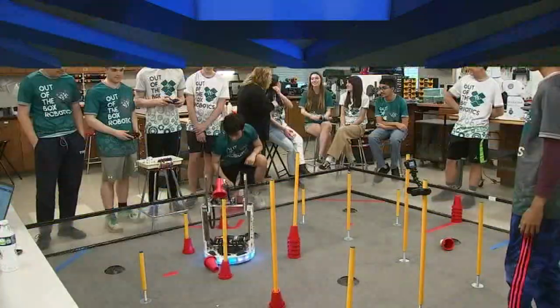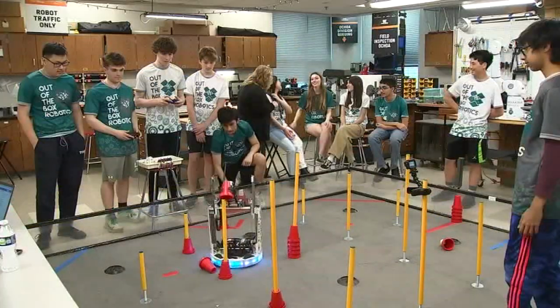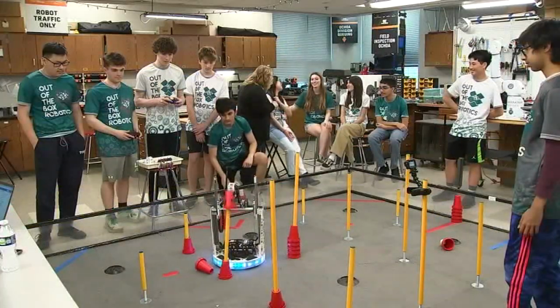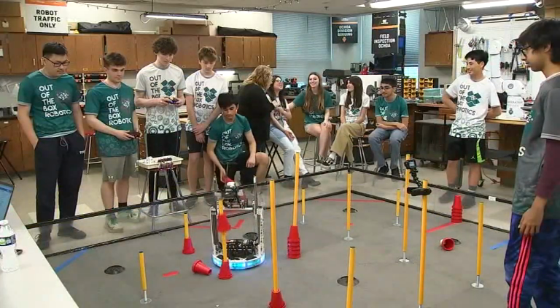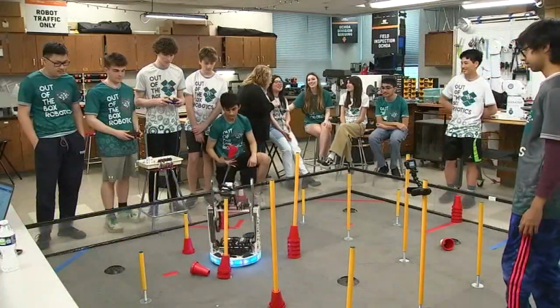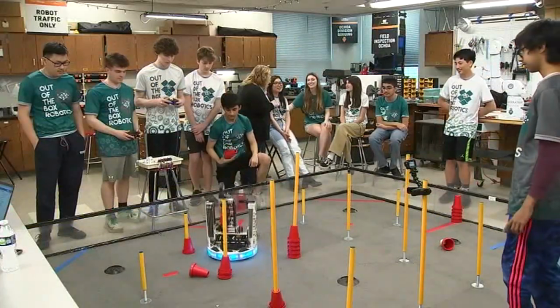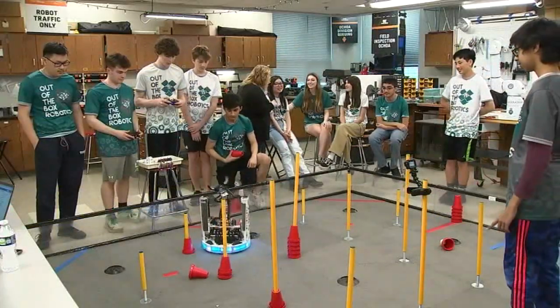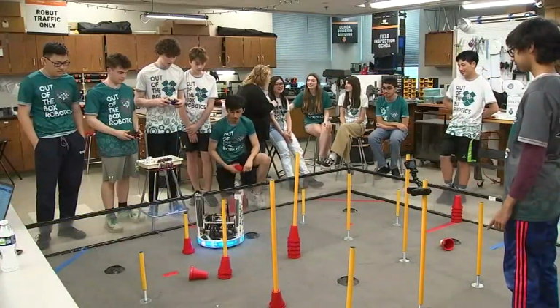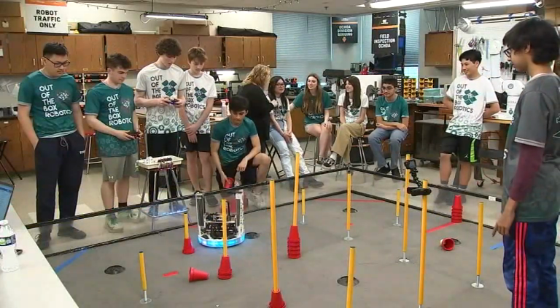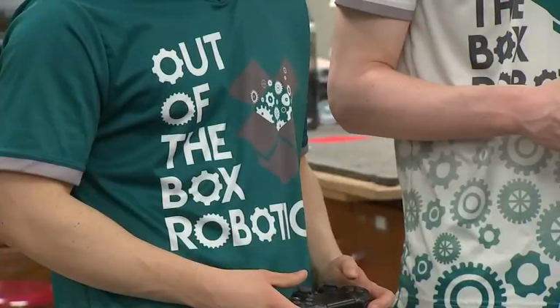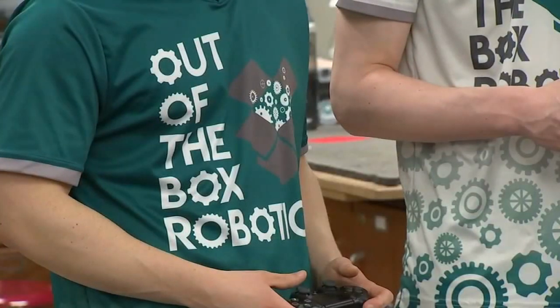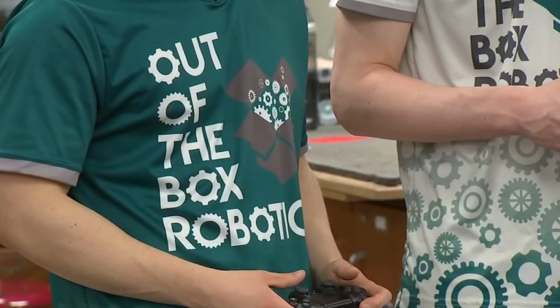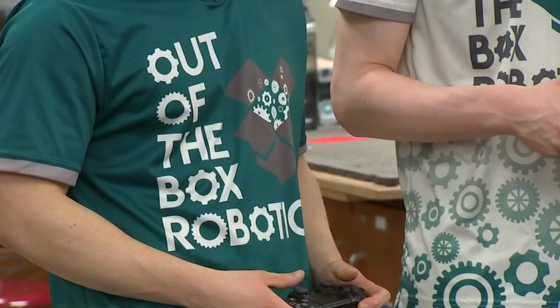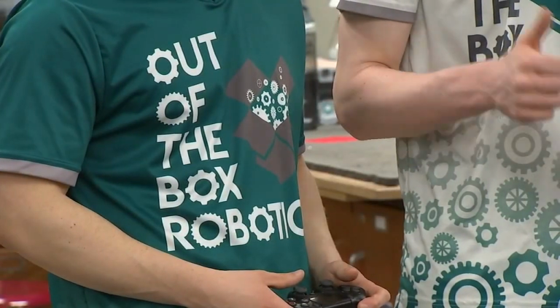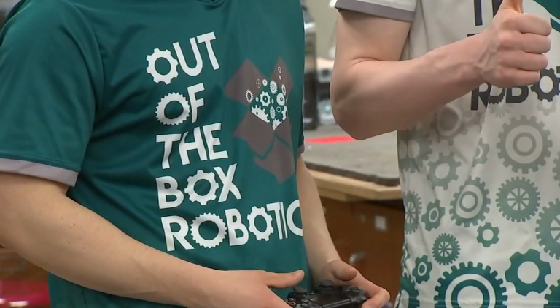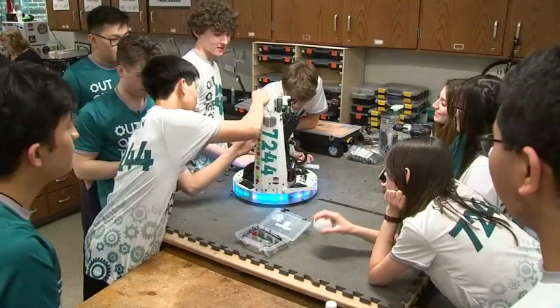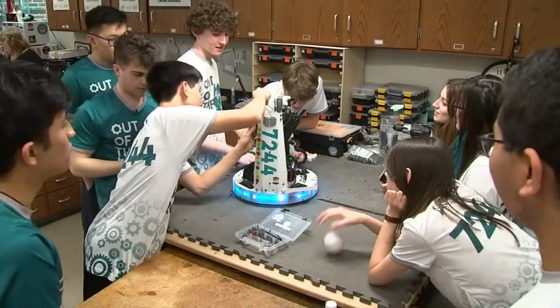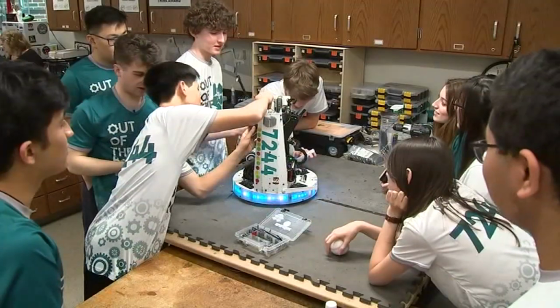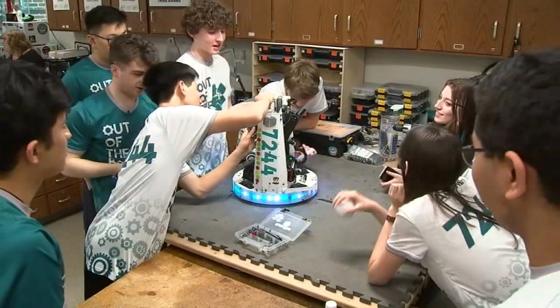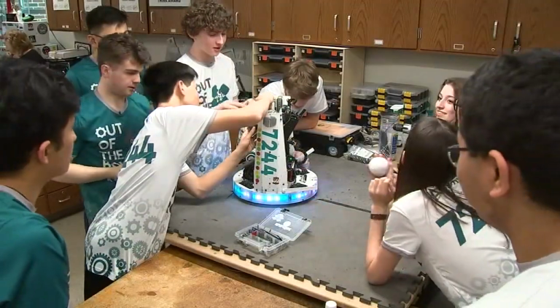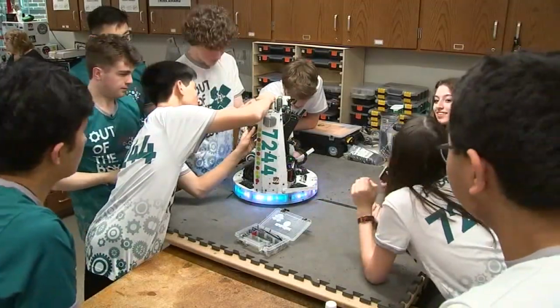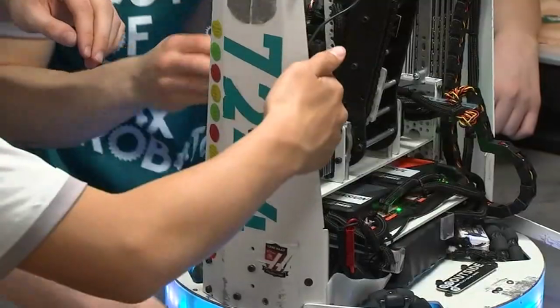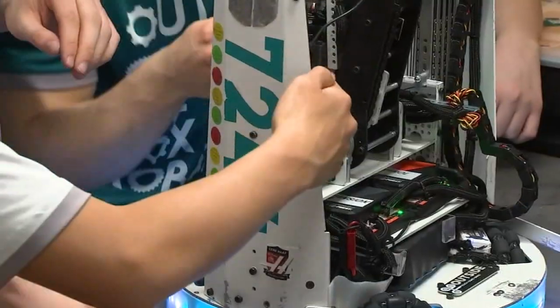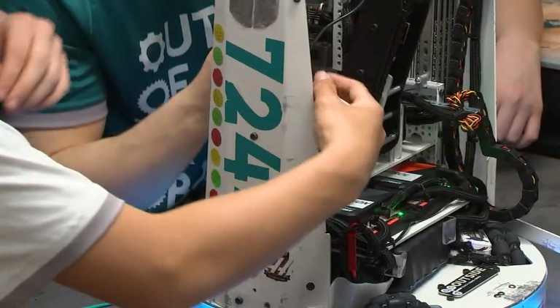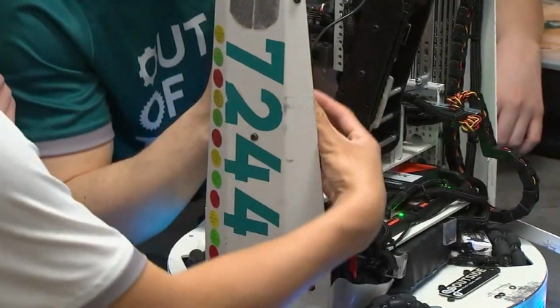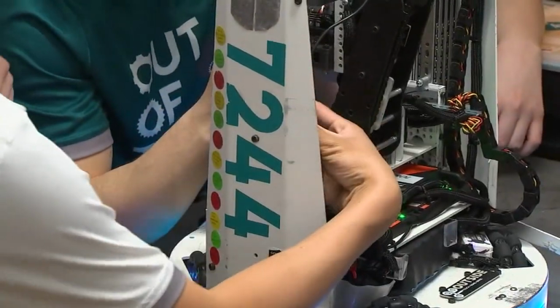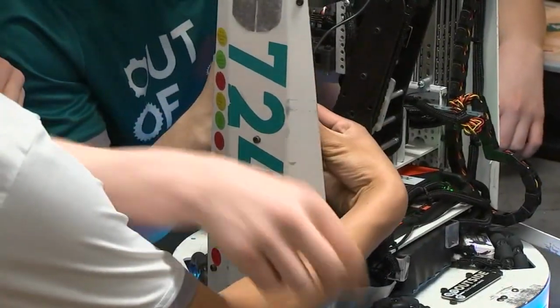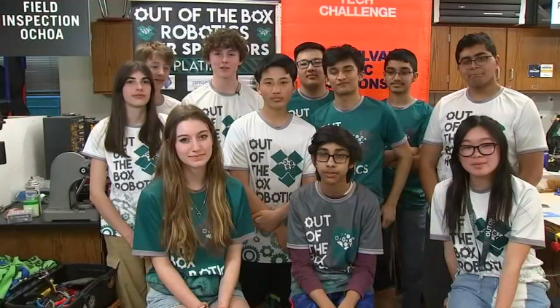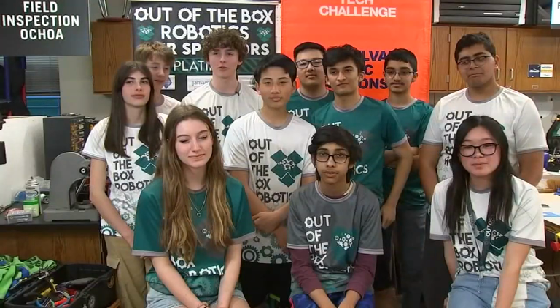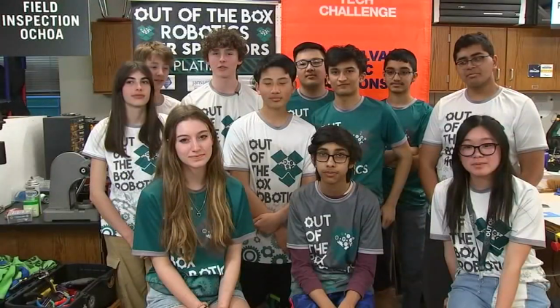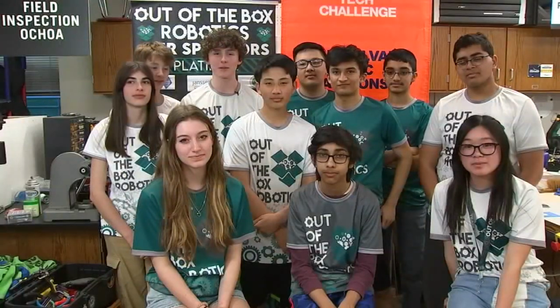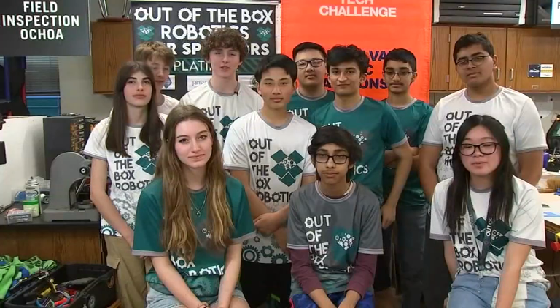Hi, we are Team 7244 Out-of-the-Box Robotics from First Tech Challenge, and we're here to talk to you about our robot and going to world championships.